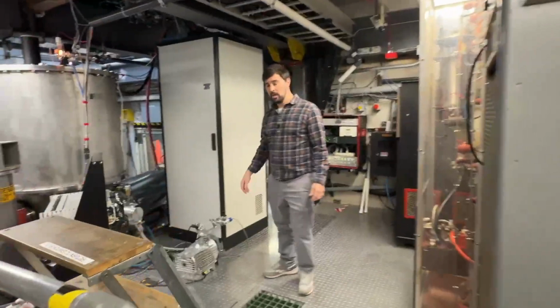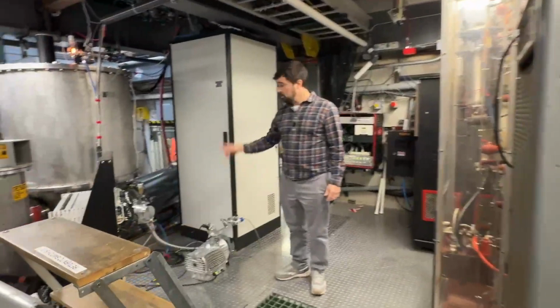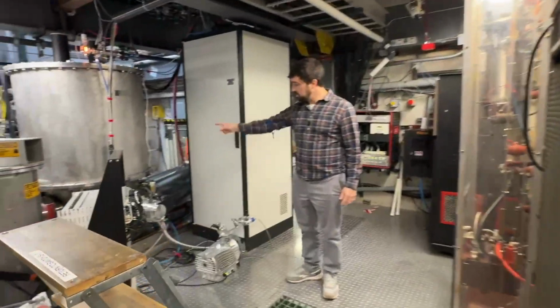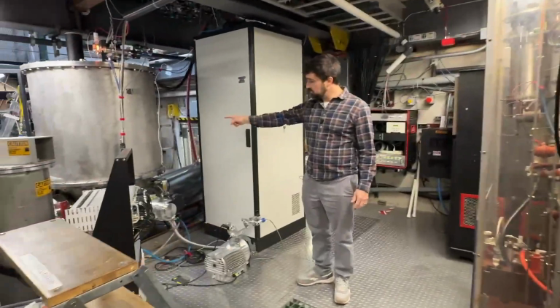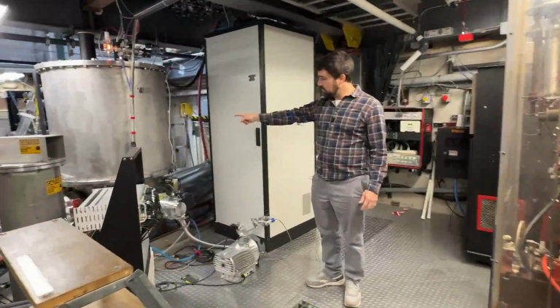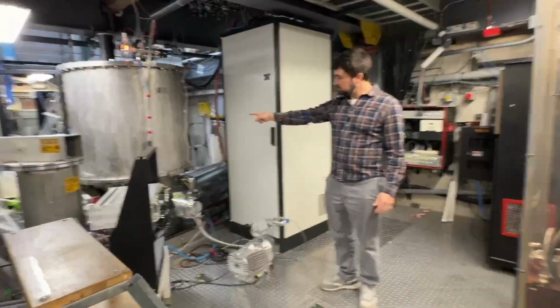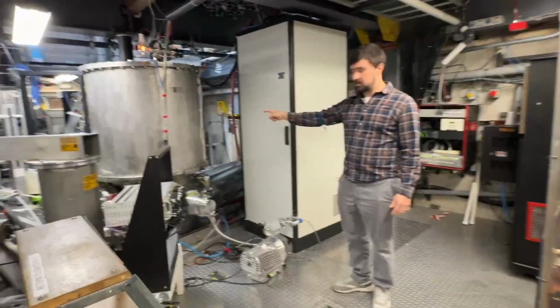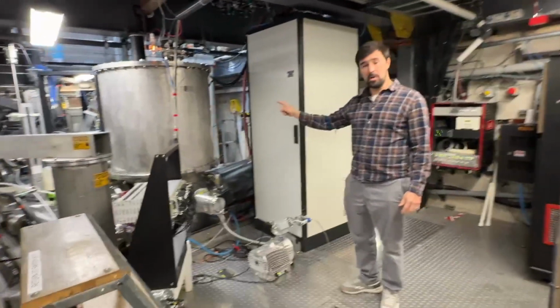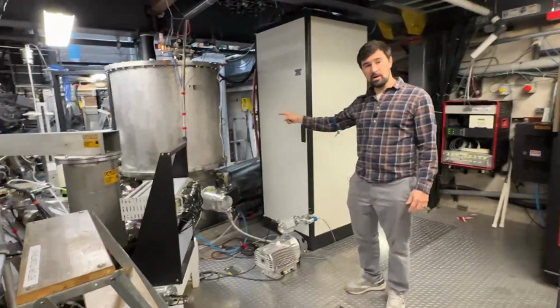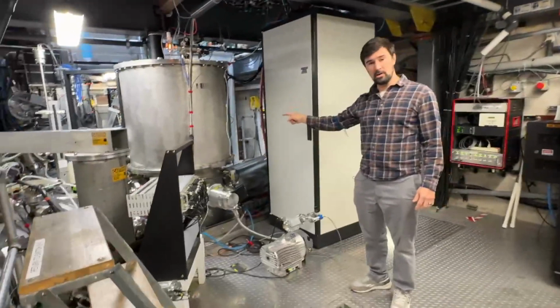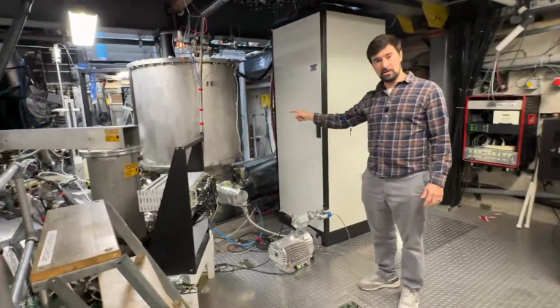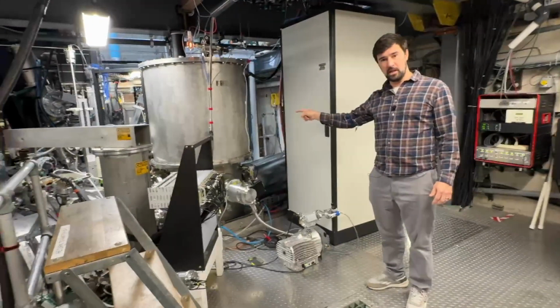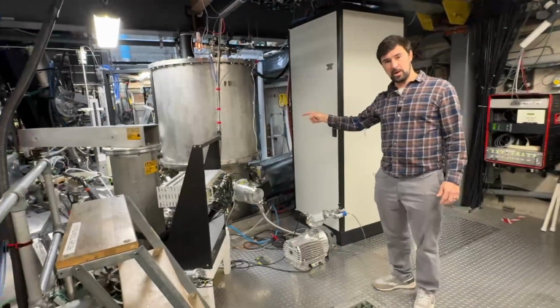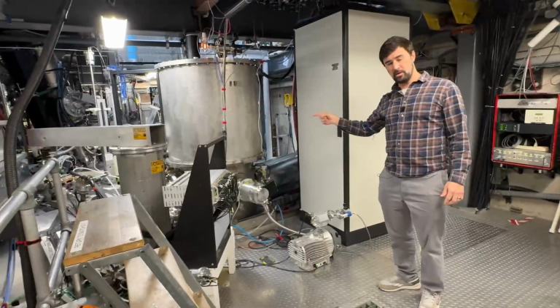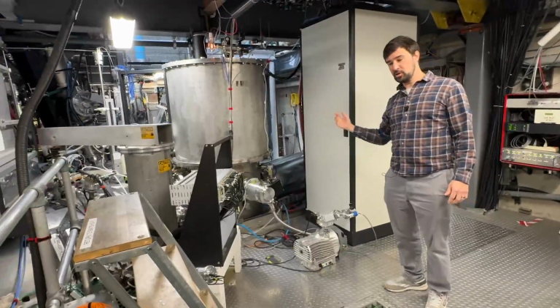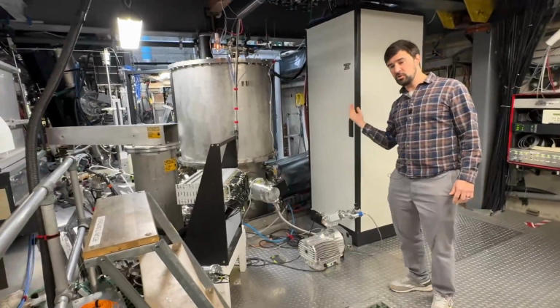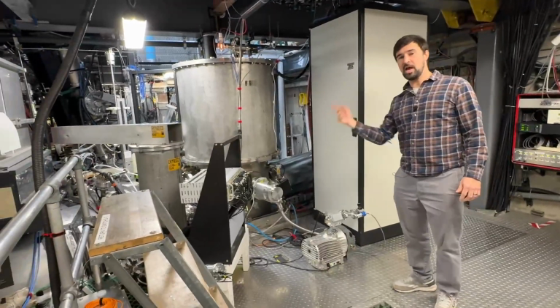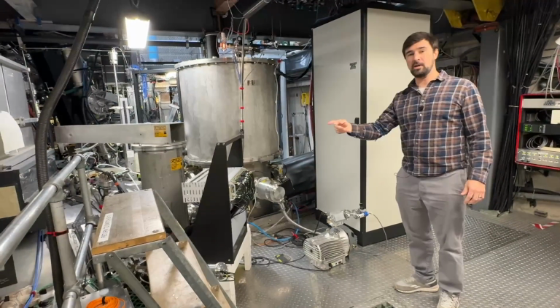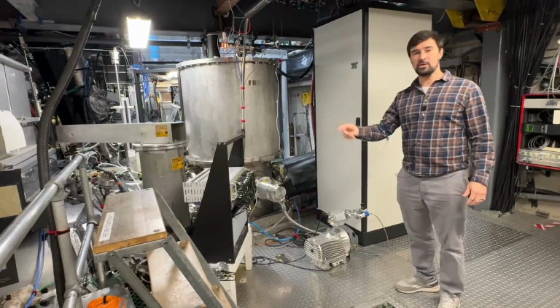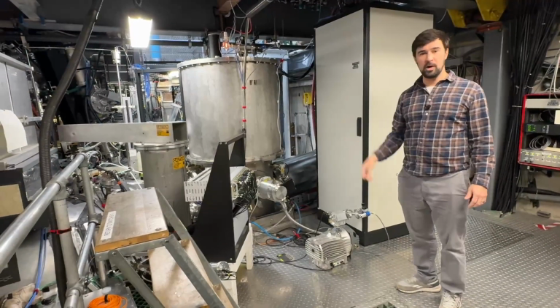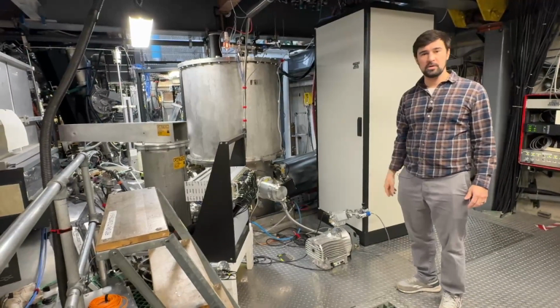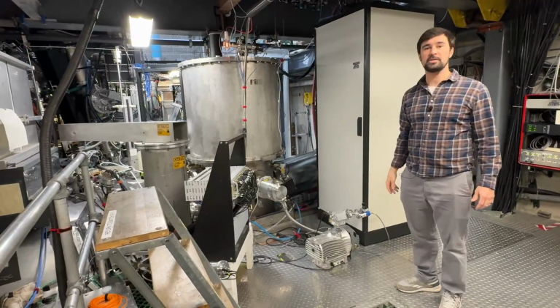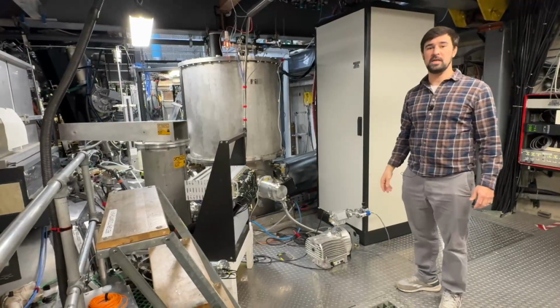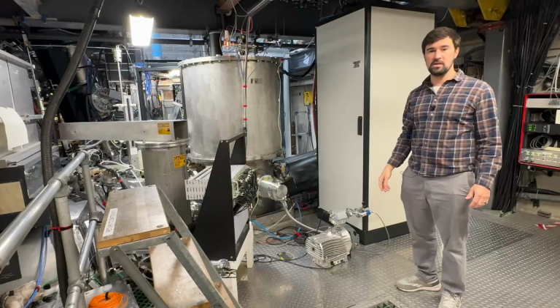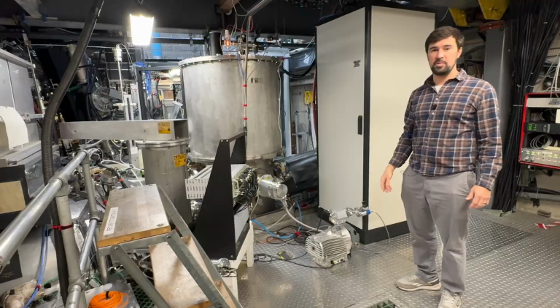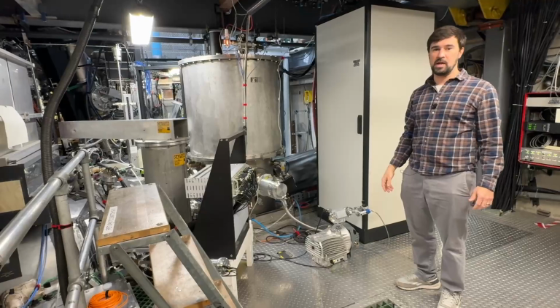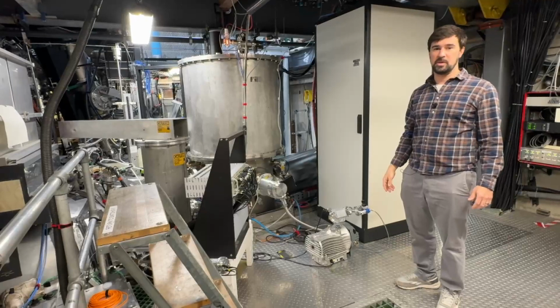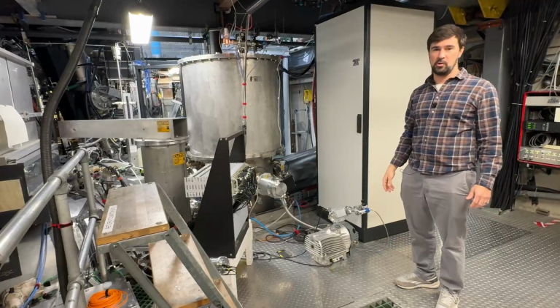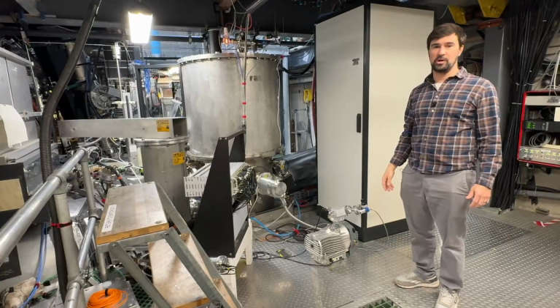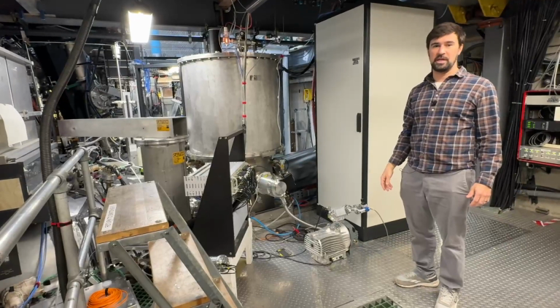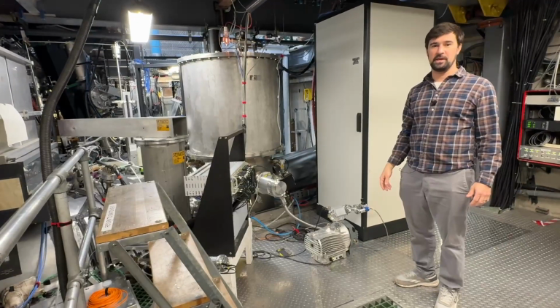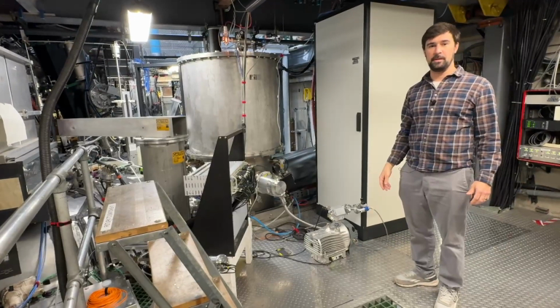This device is a particle accelerator that shoots high-energy particles into the plasma in order to heat it up.